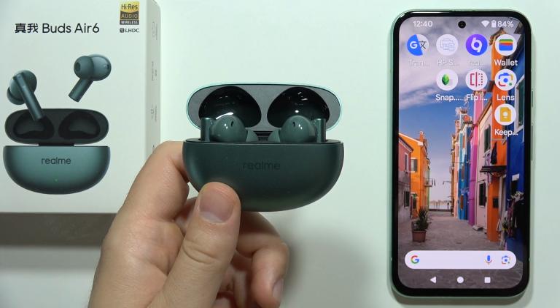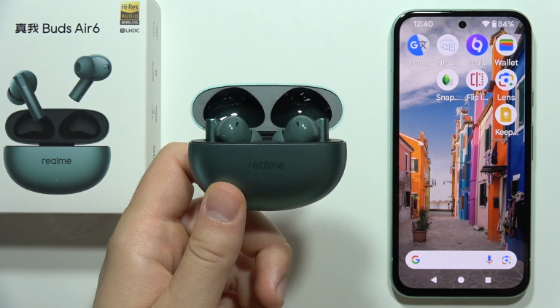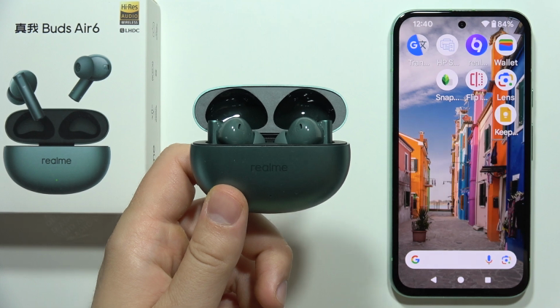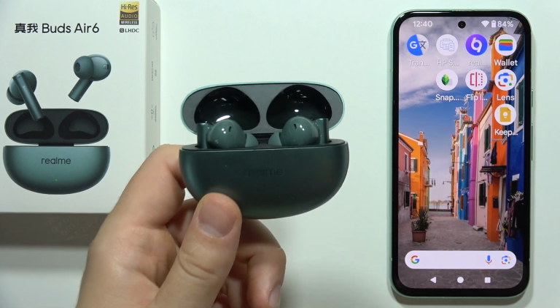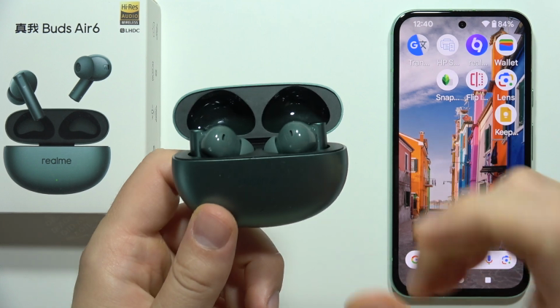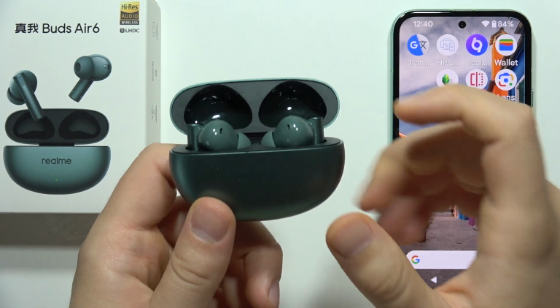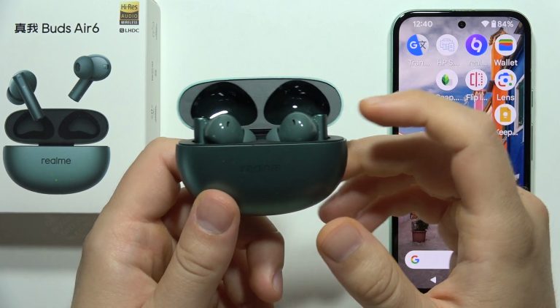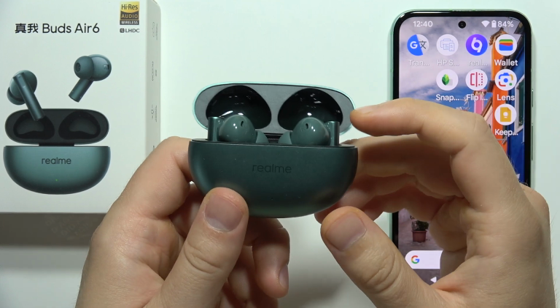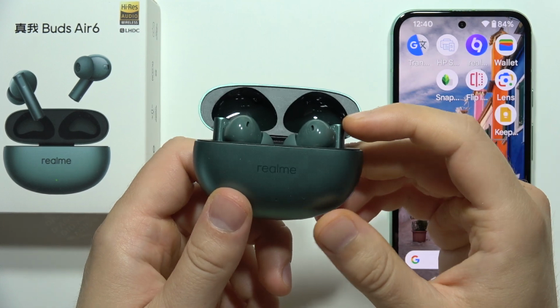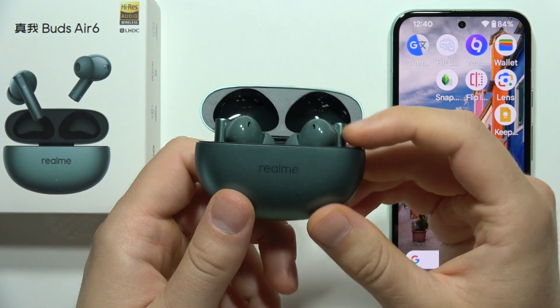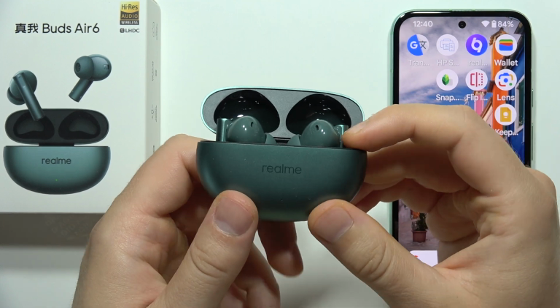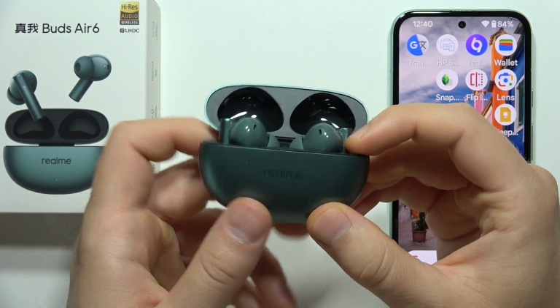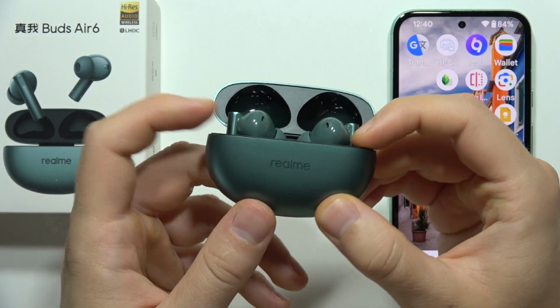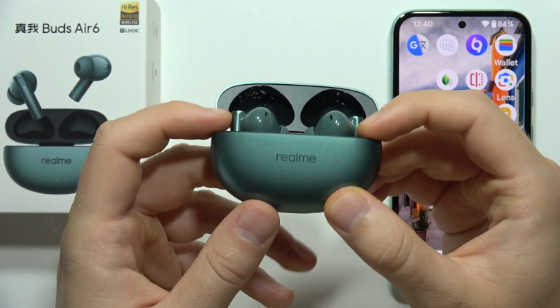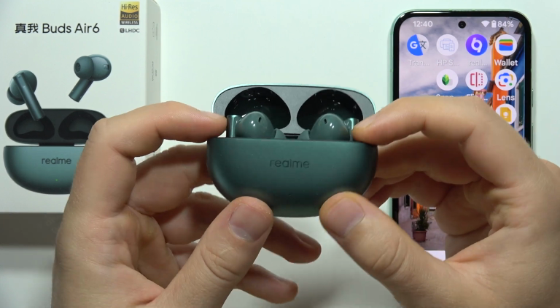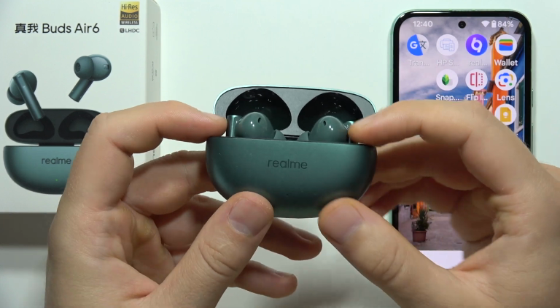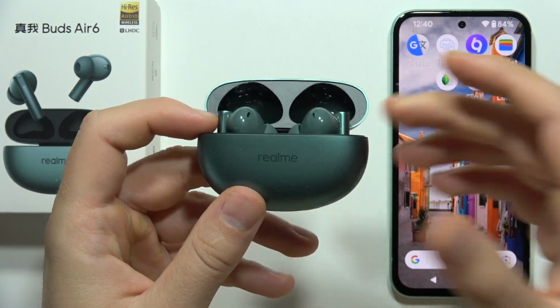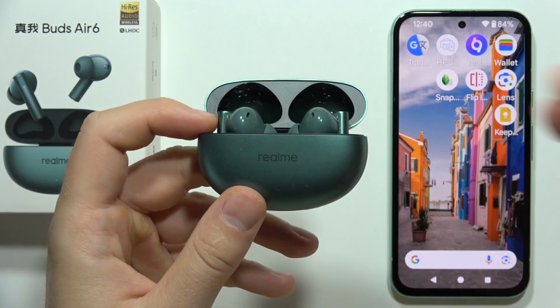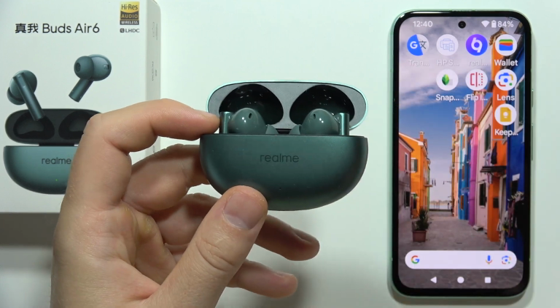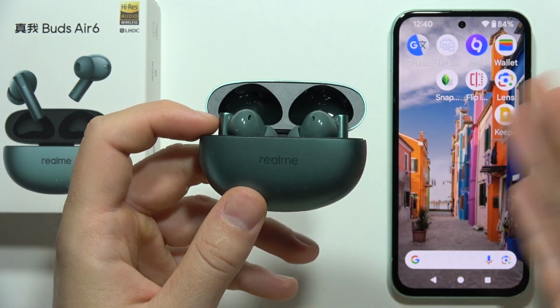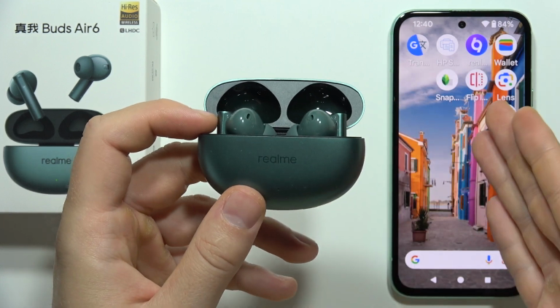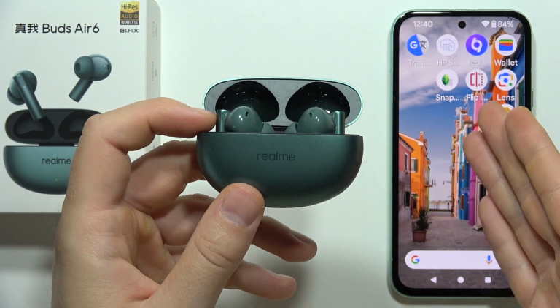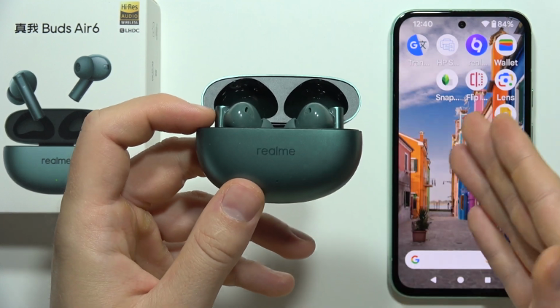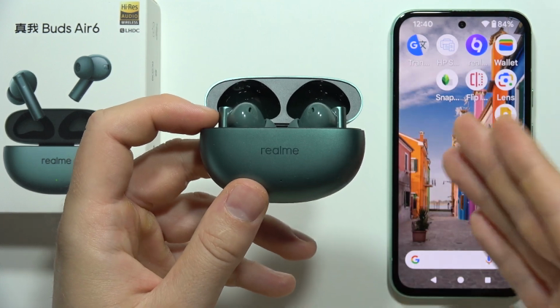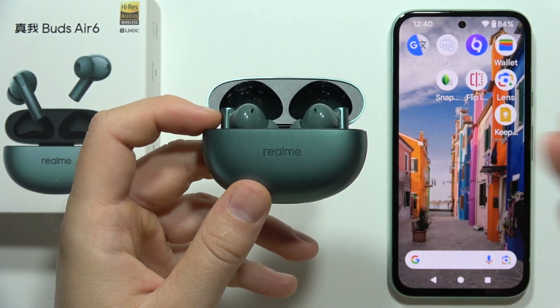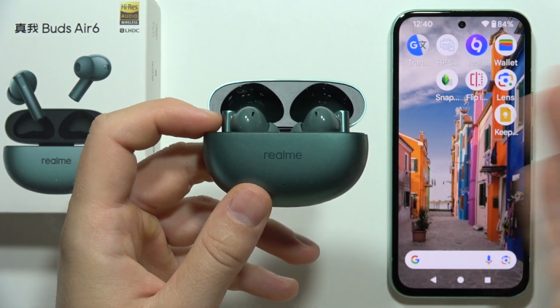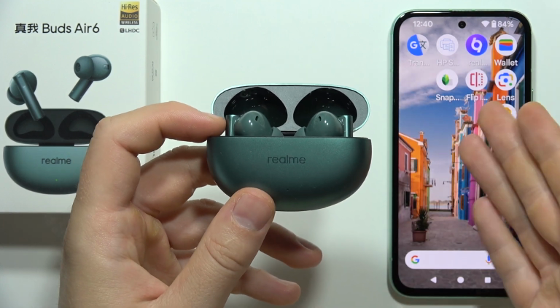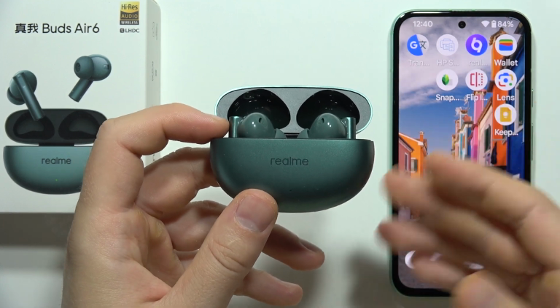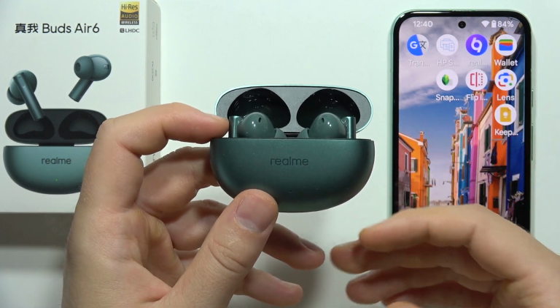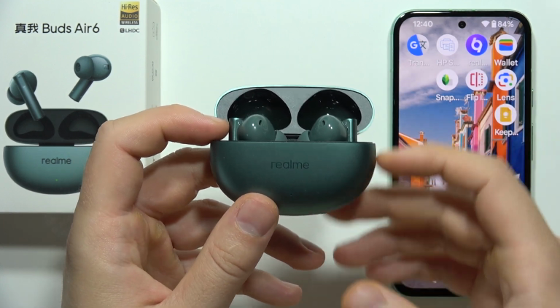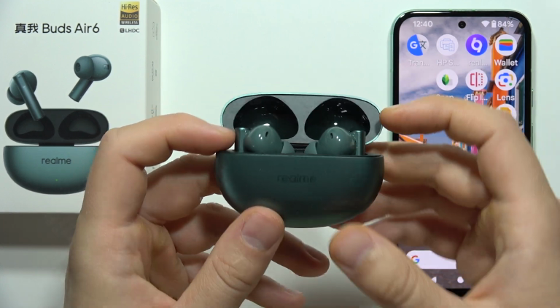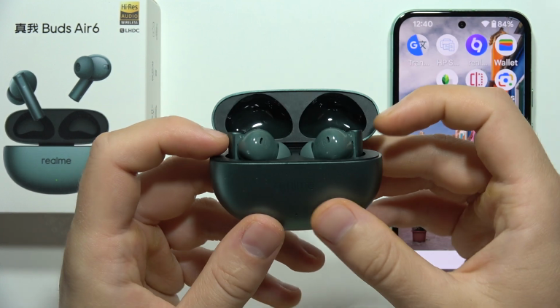To connect Realme Buds Air 6 to any smartphone — in this case I'm using Android.